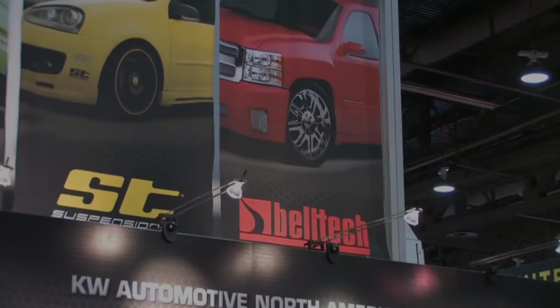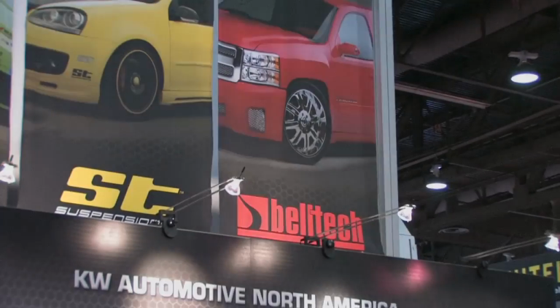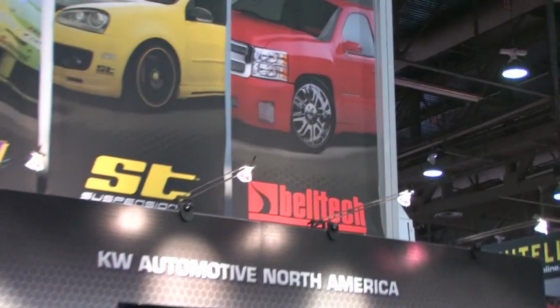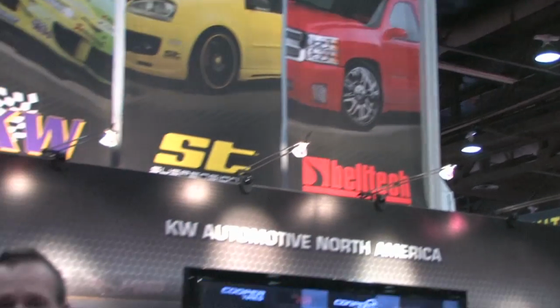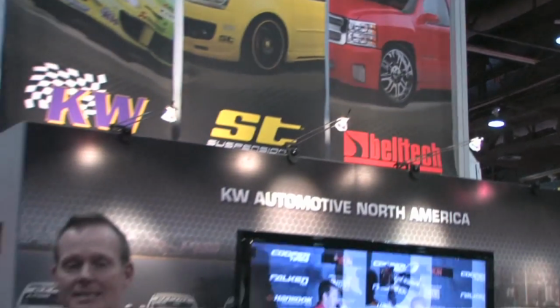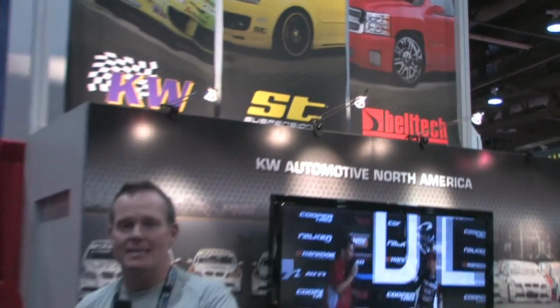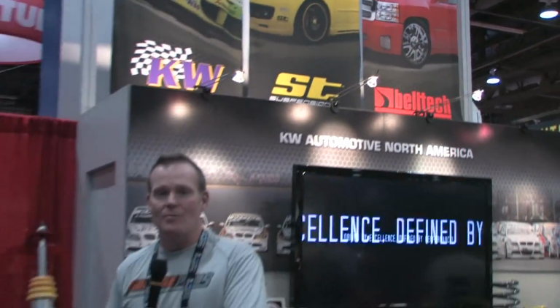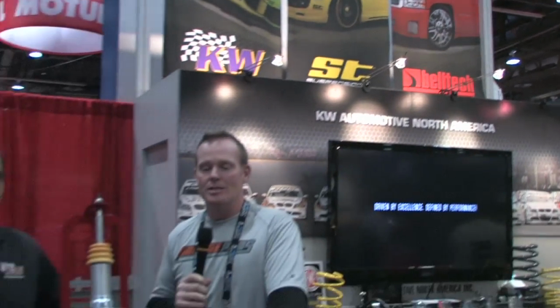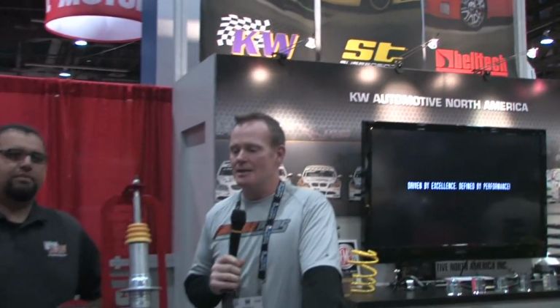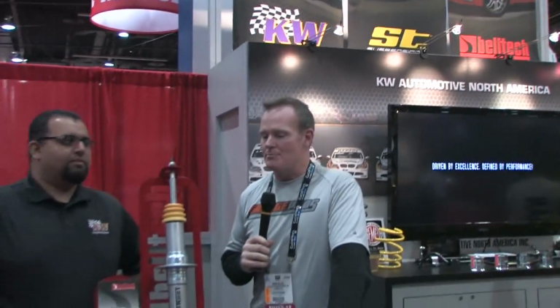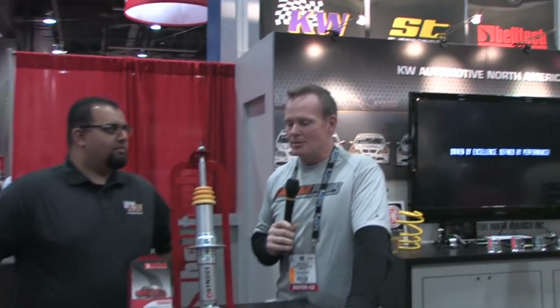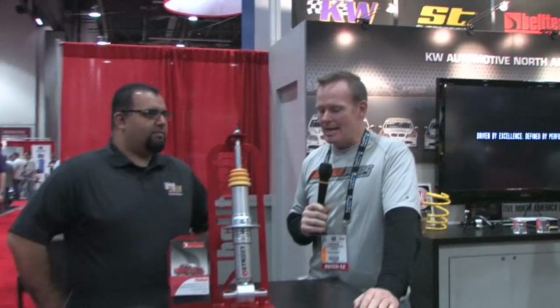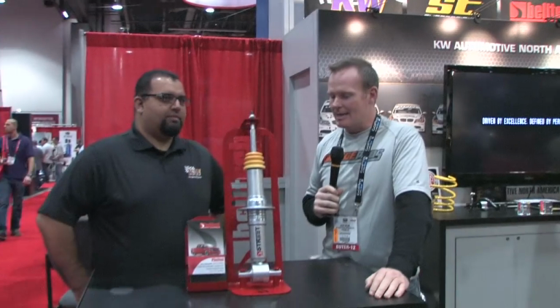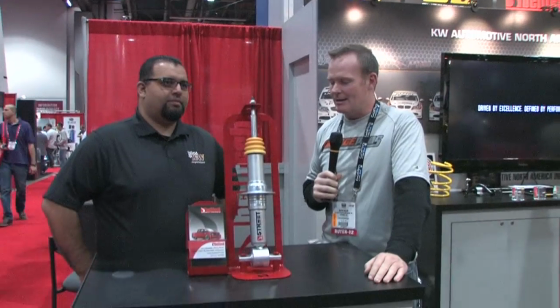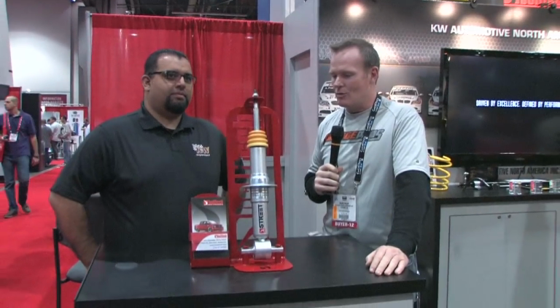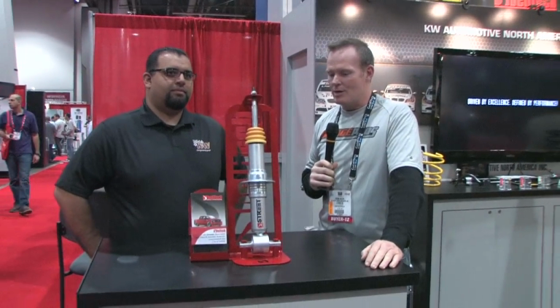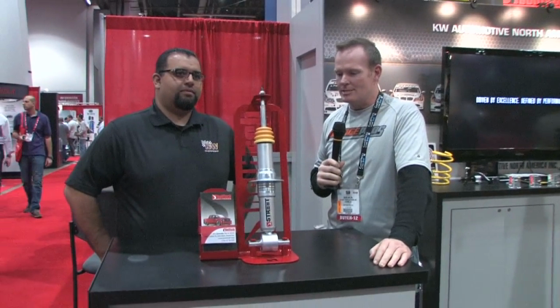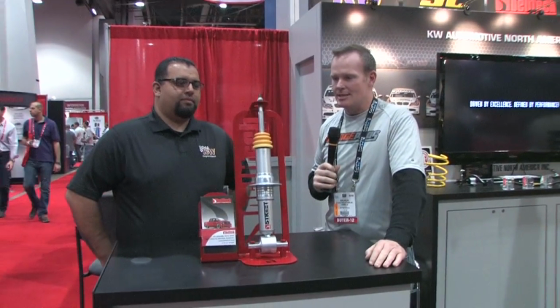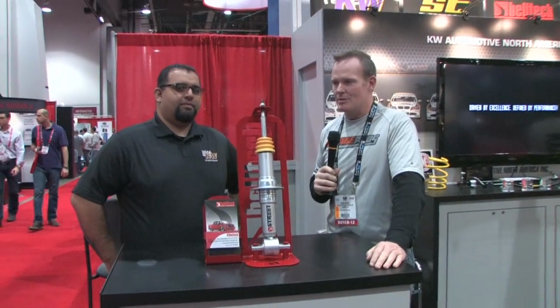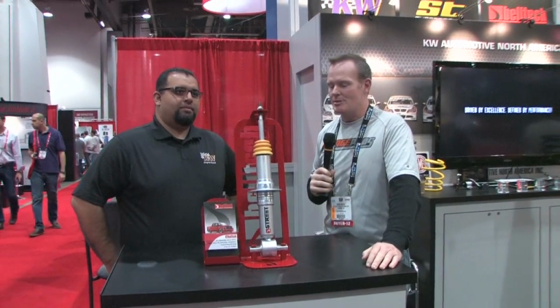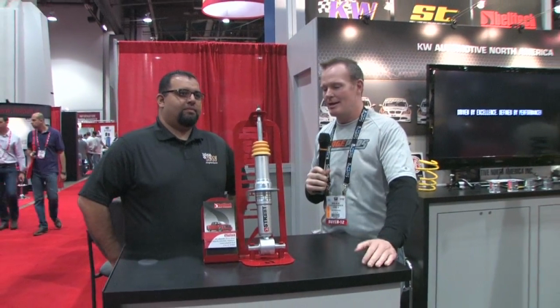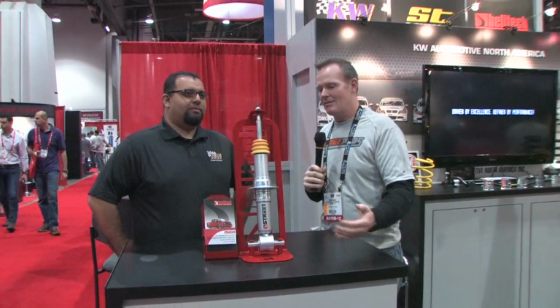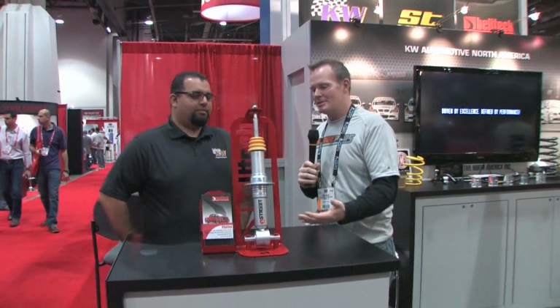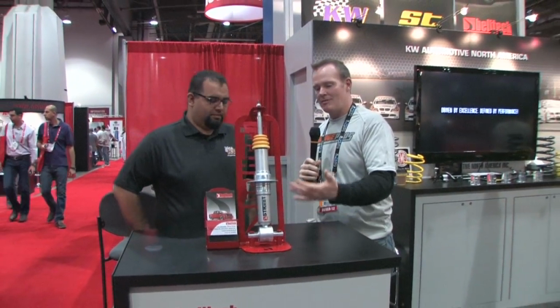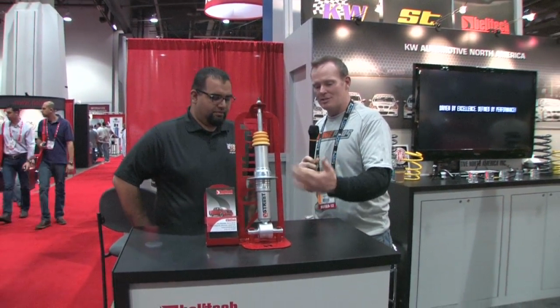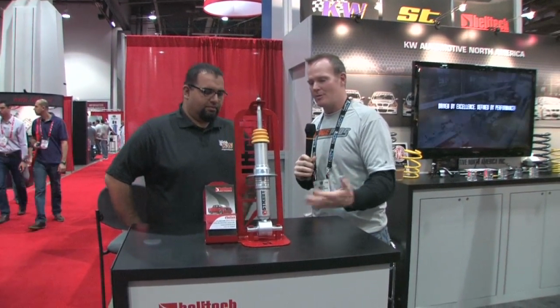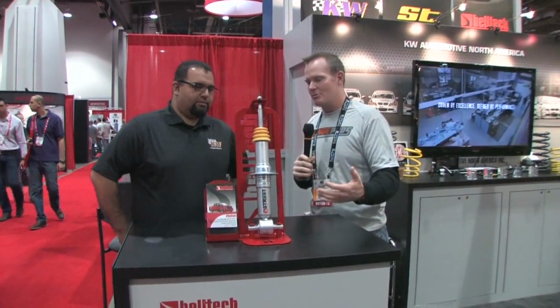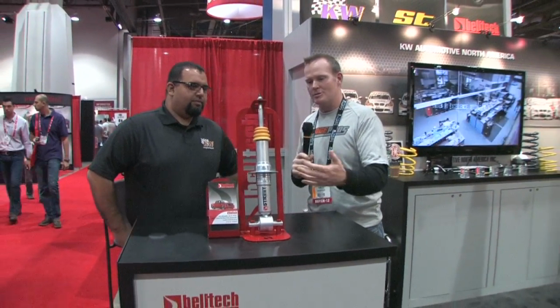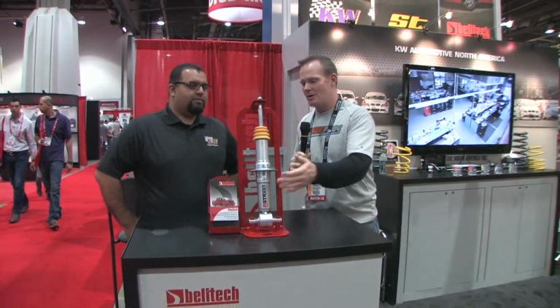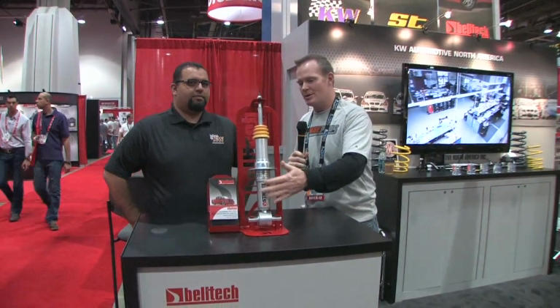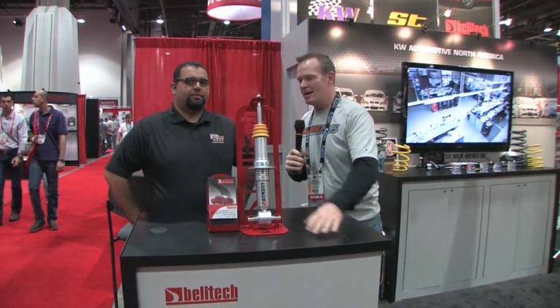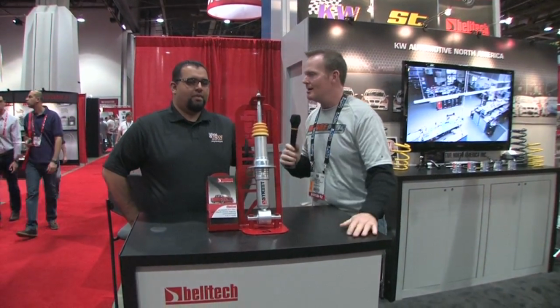Garage Pros is at SEMA. We're talking Belltech, and Royal Garza is here with us right now to give us an explainer. We're going to go through some parts — what do you got here?